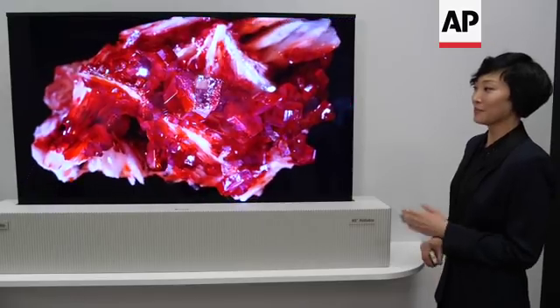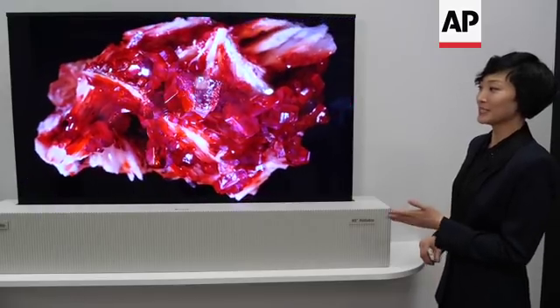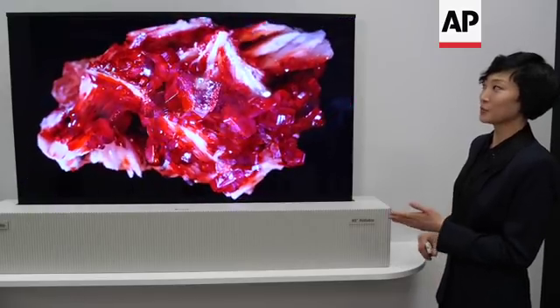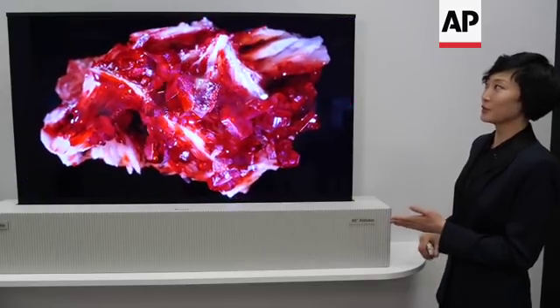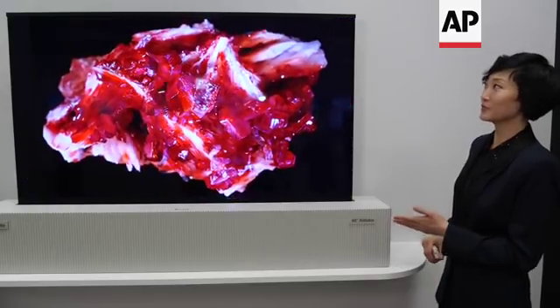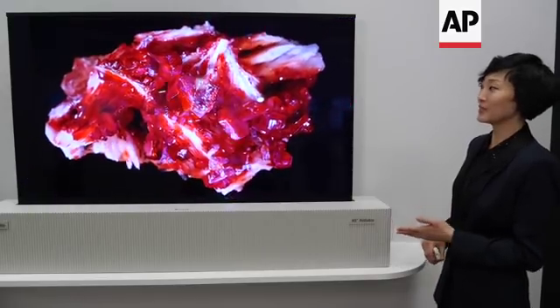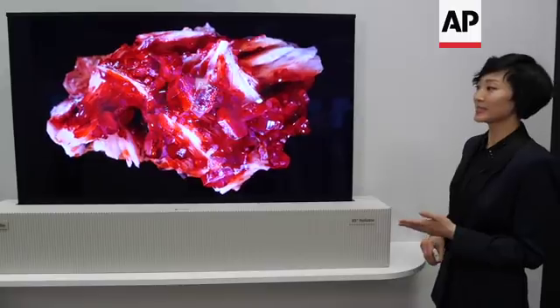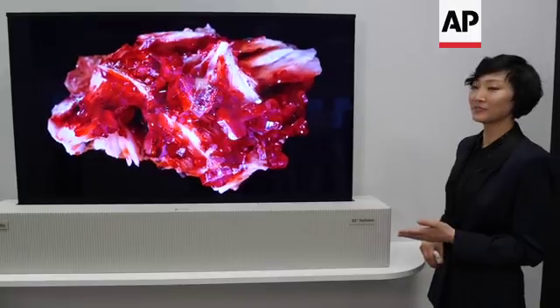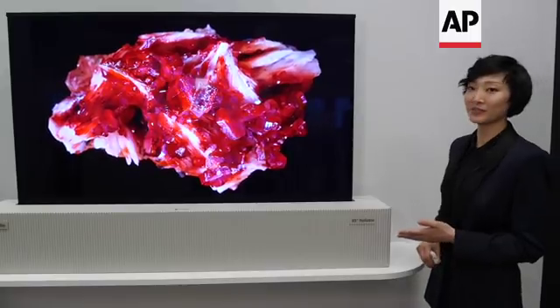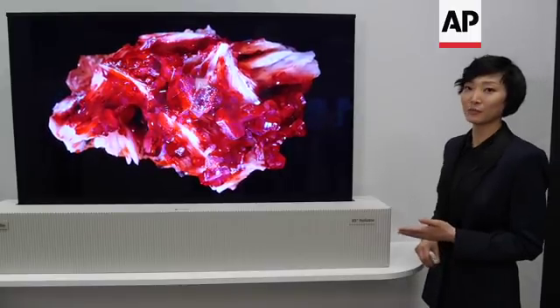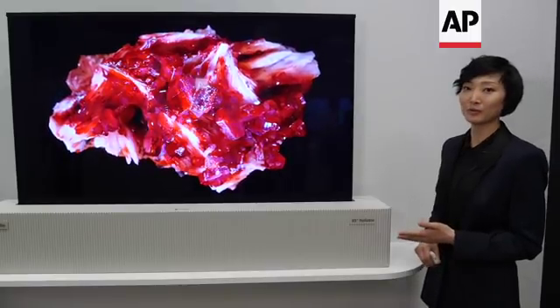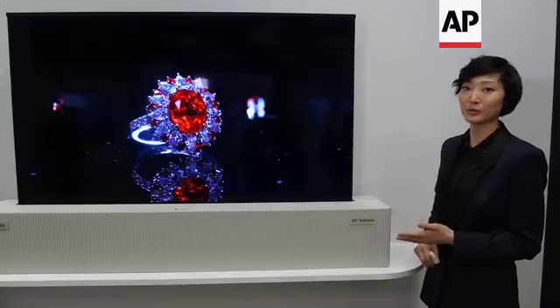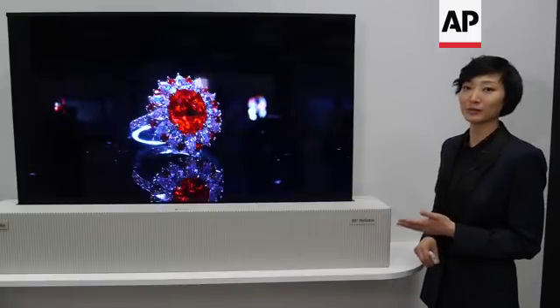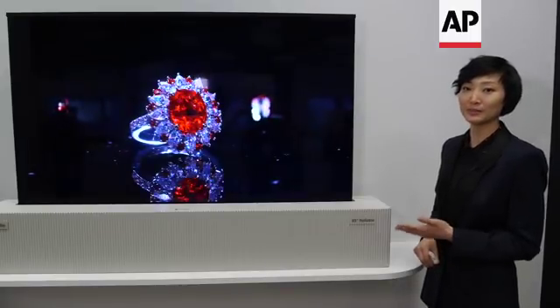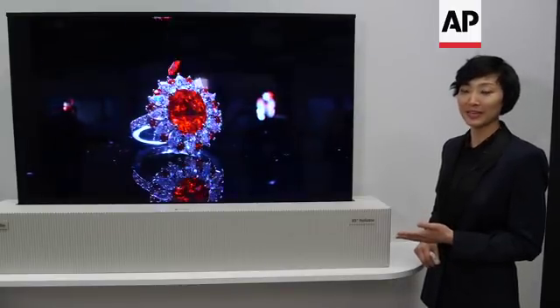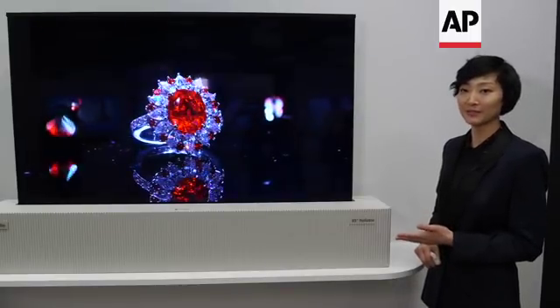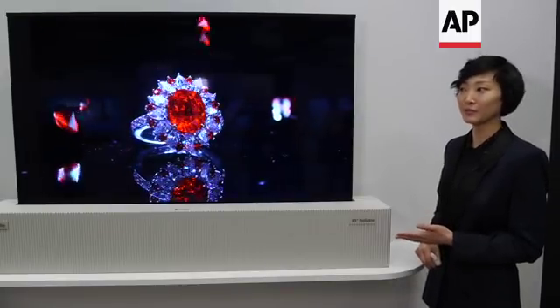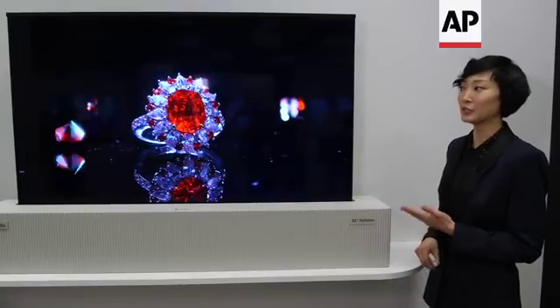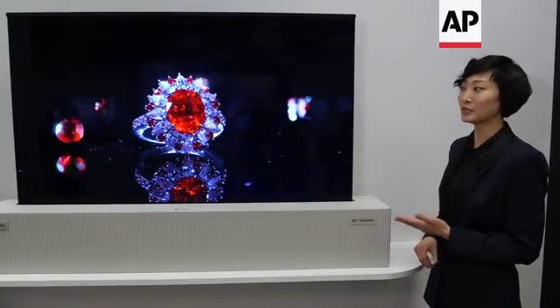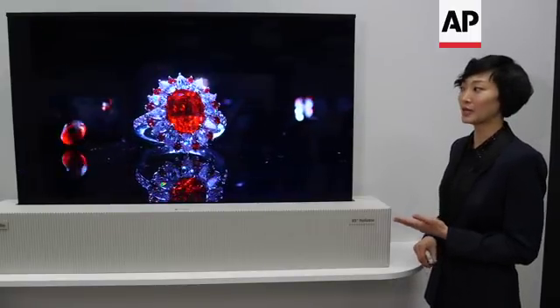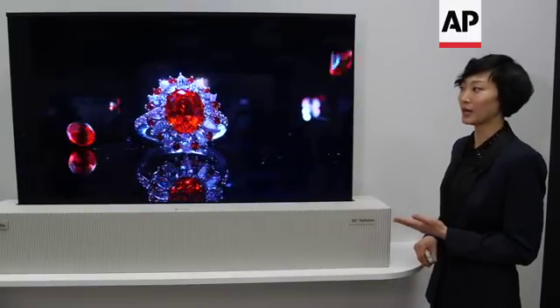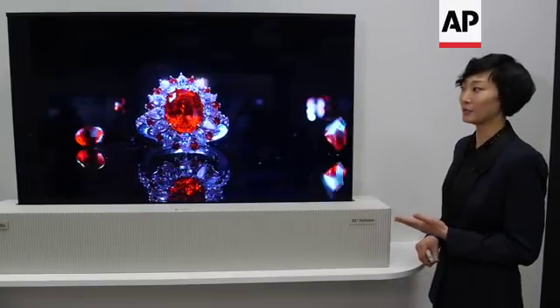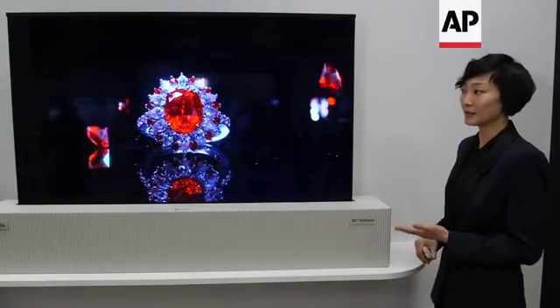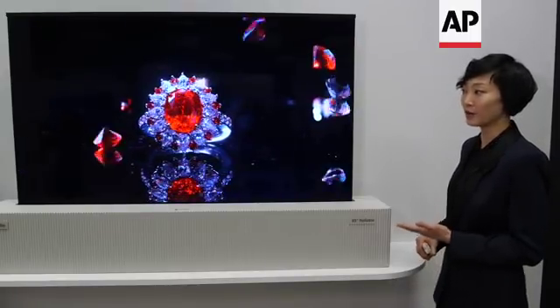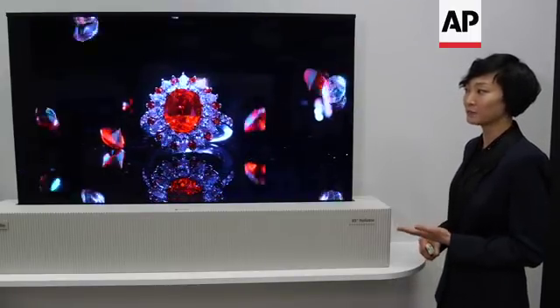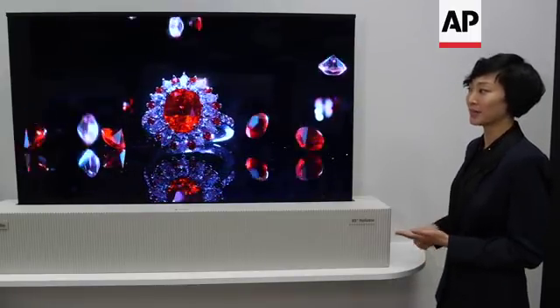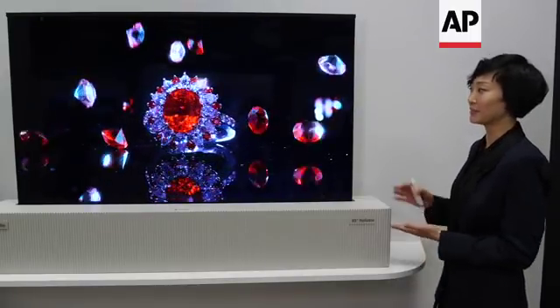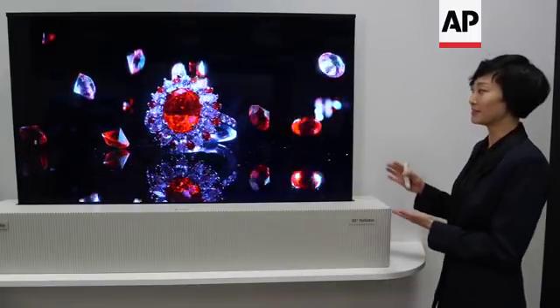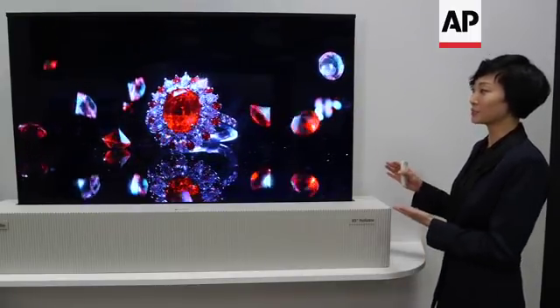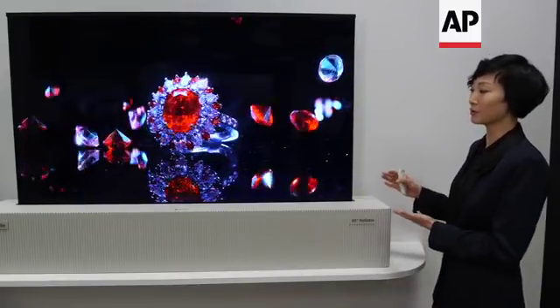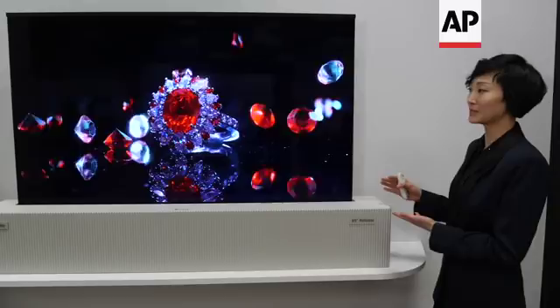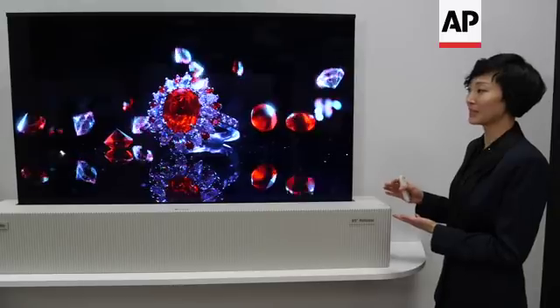This is the world's first 65-inch rollable display using OLED. We have created this rollable display.